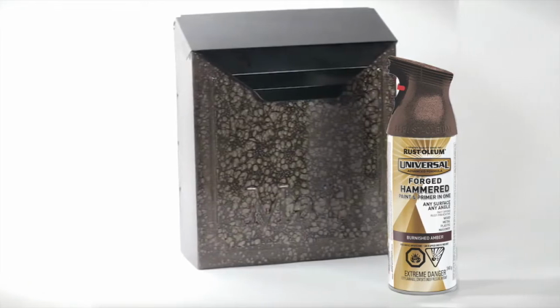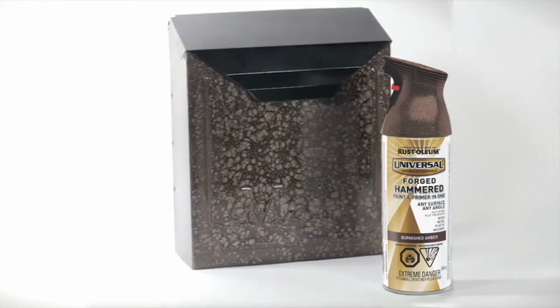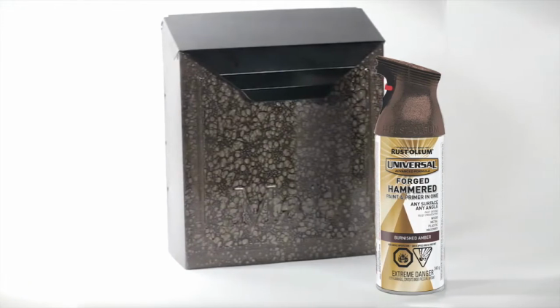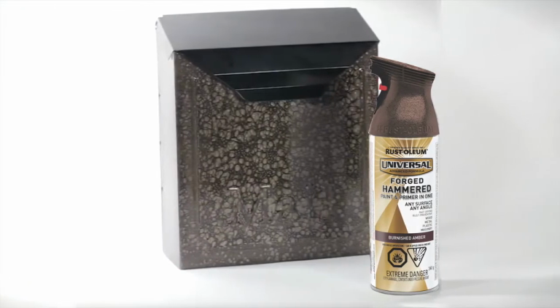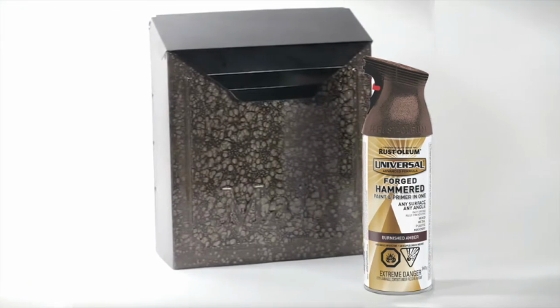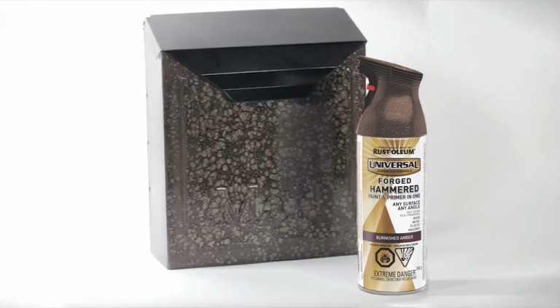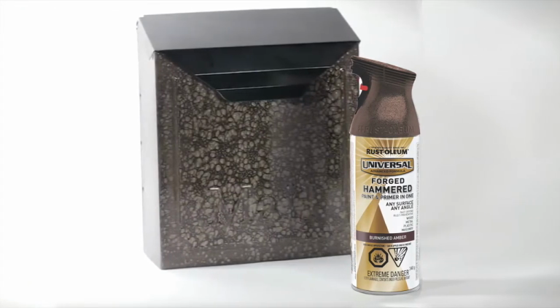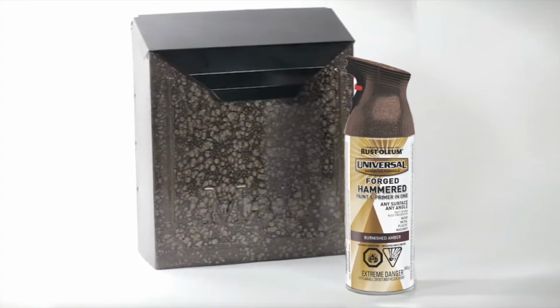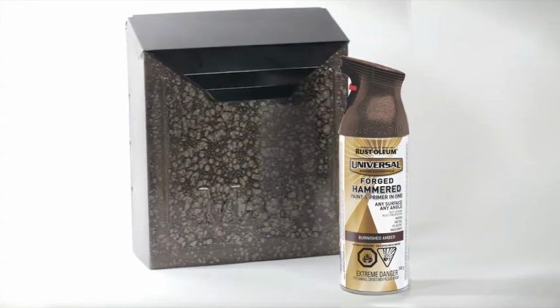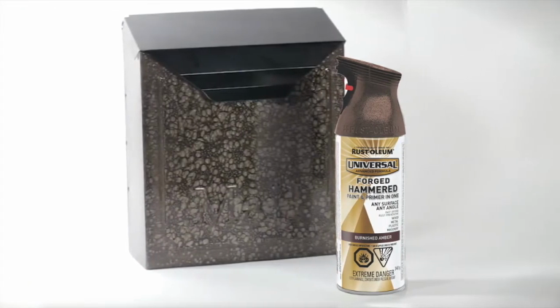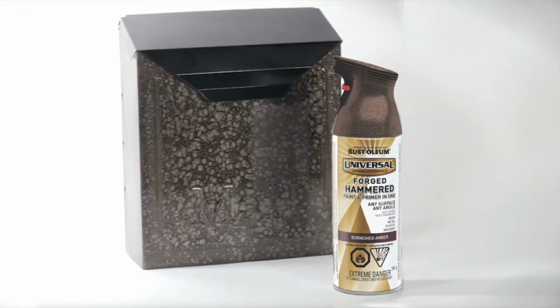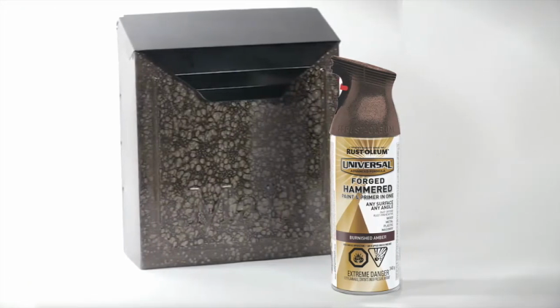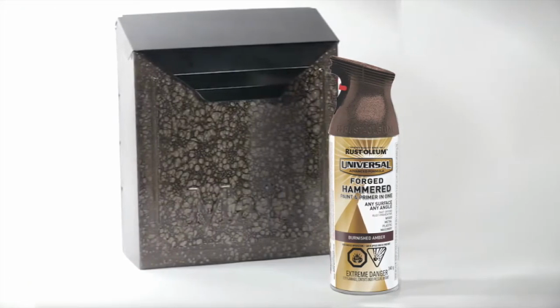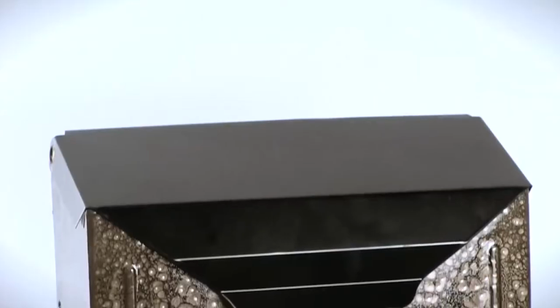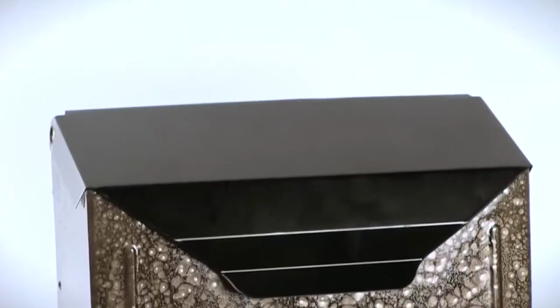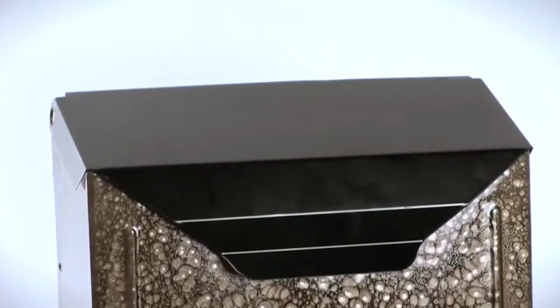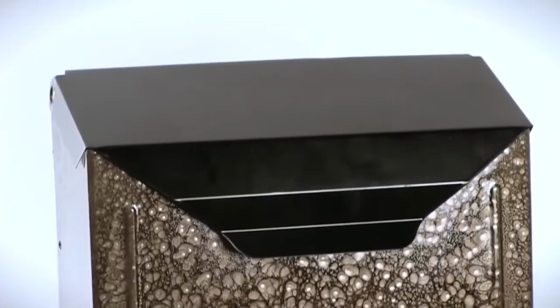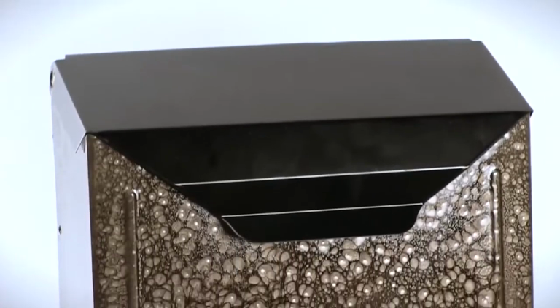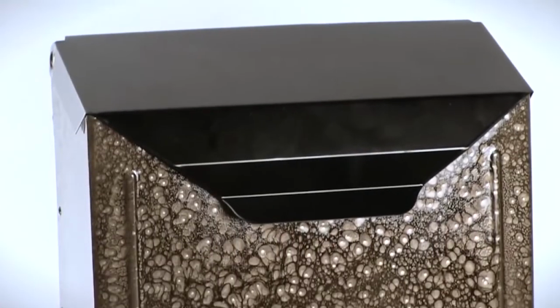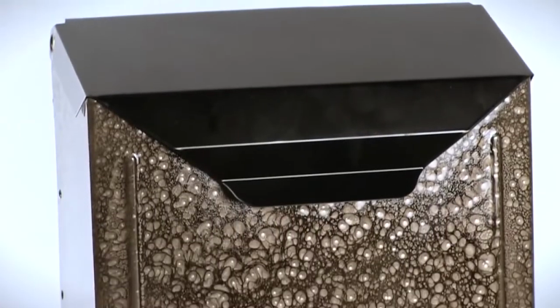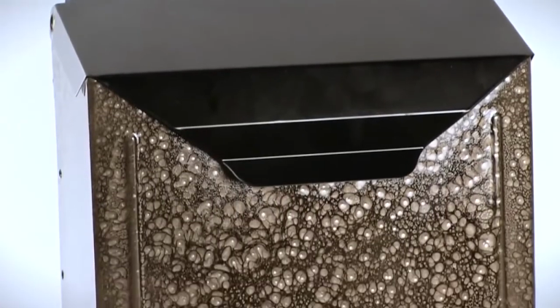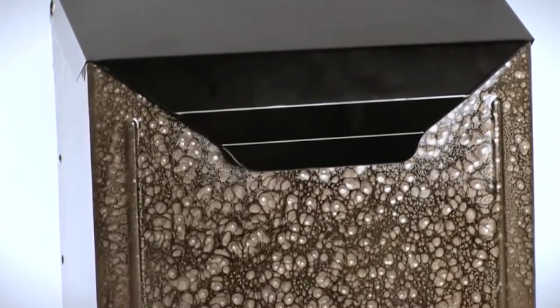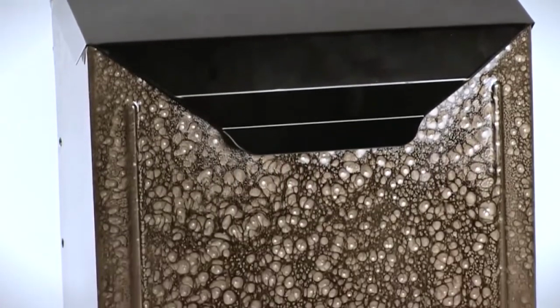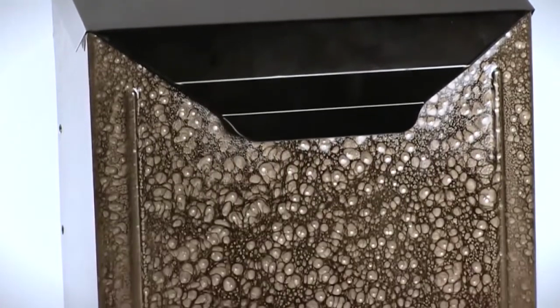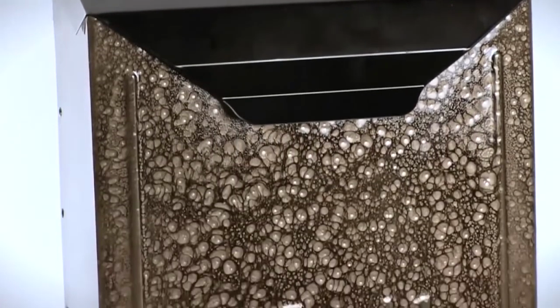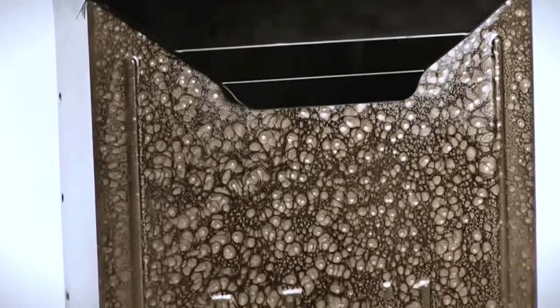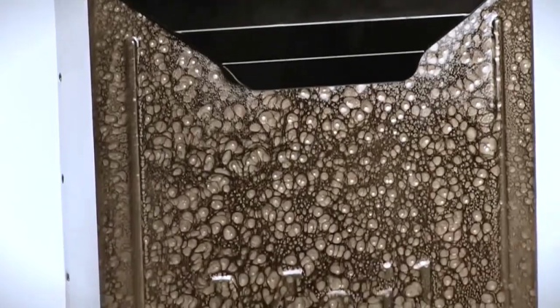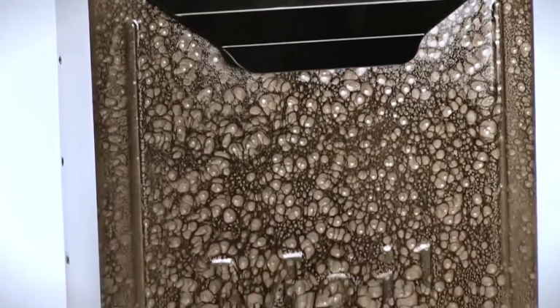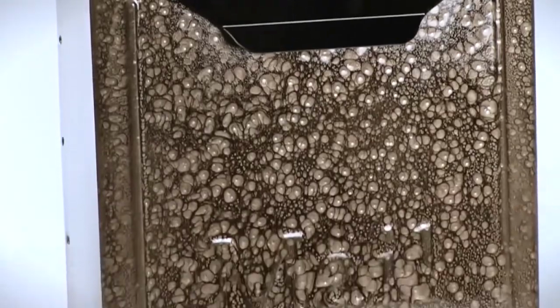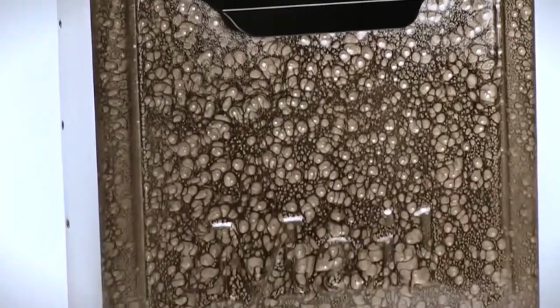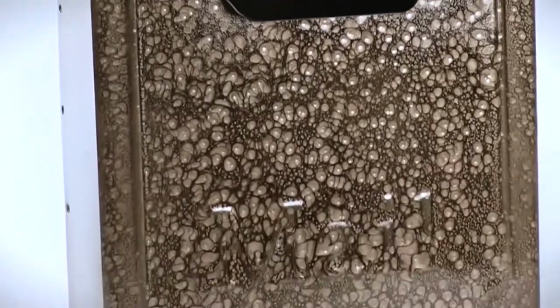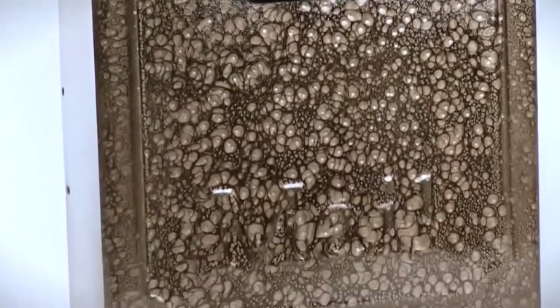In this video, we'll show you how to turn an ordinary mailbox into an elegant showpiece with great curb appeal.